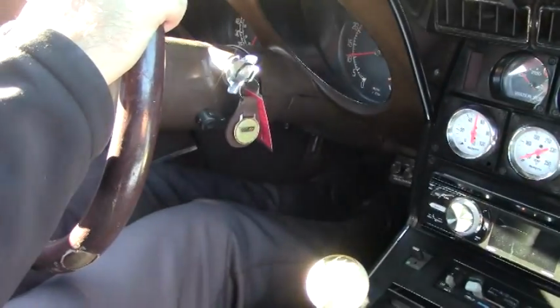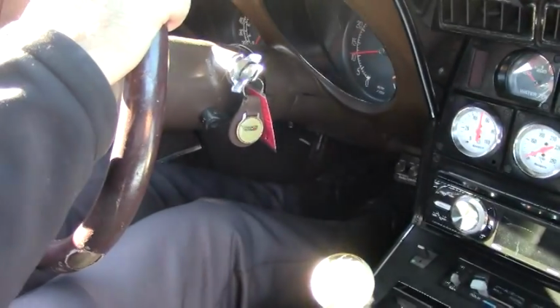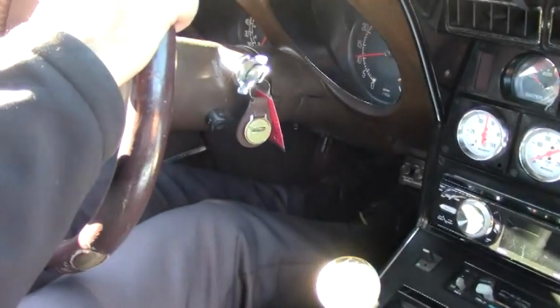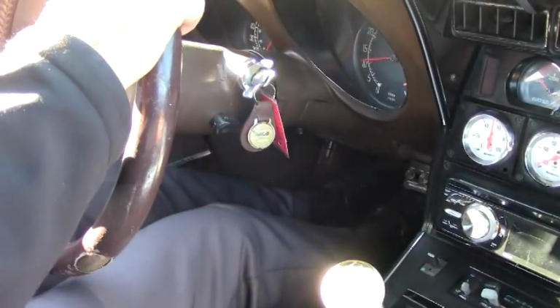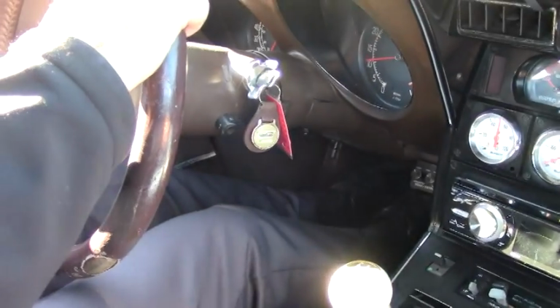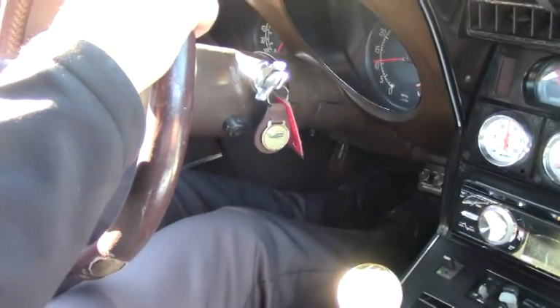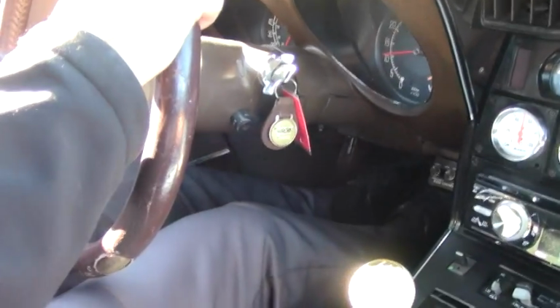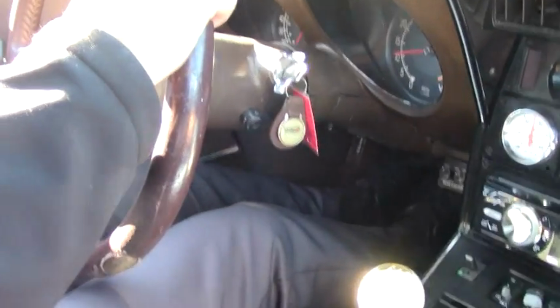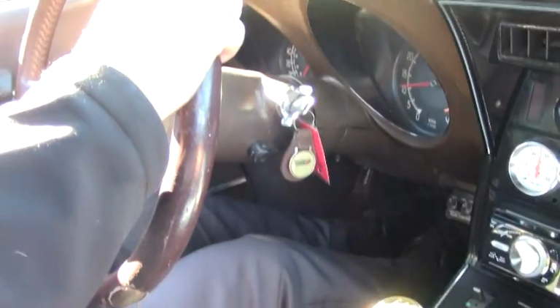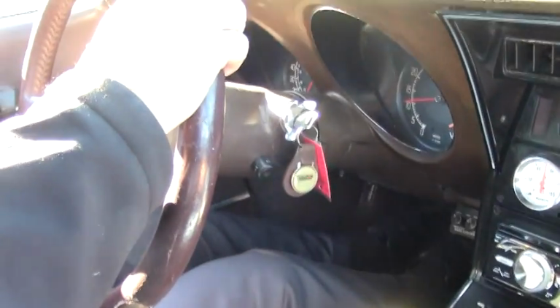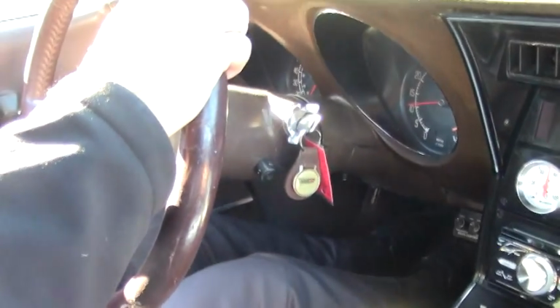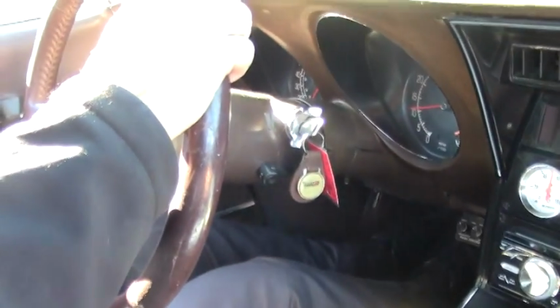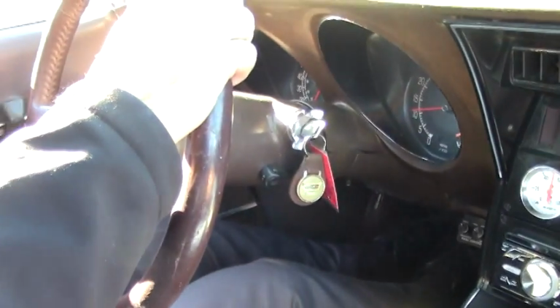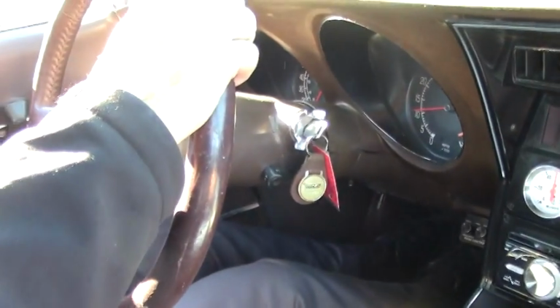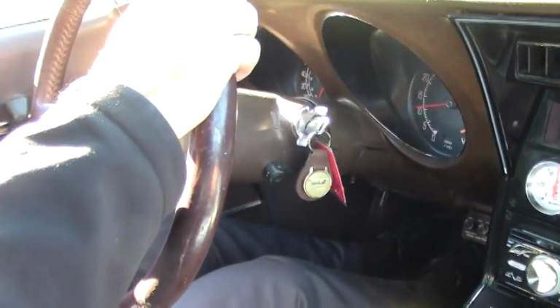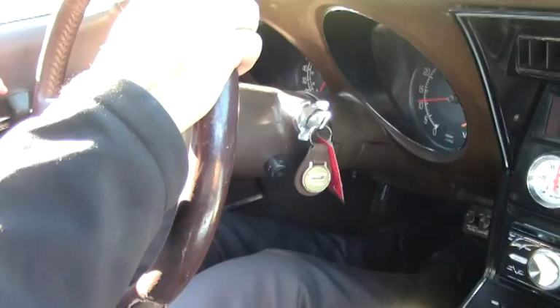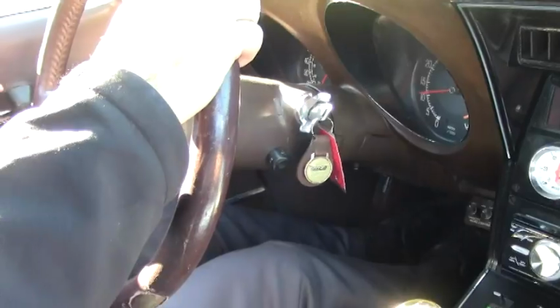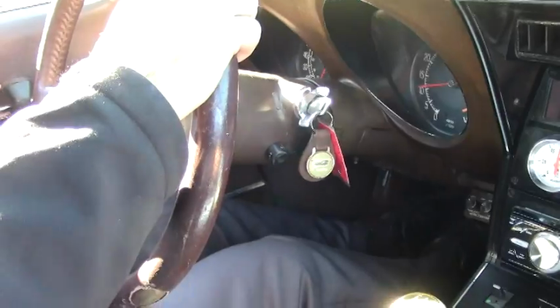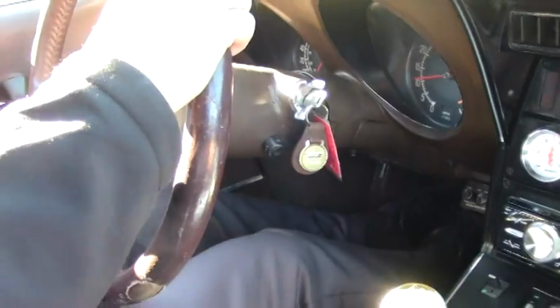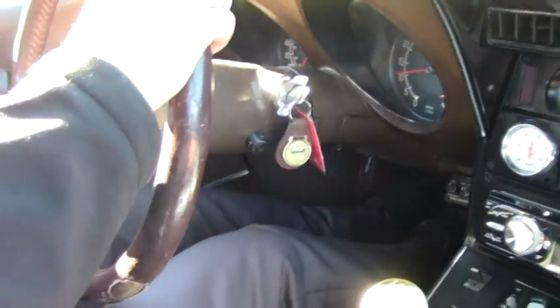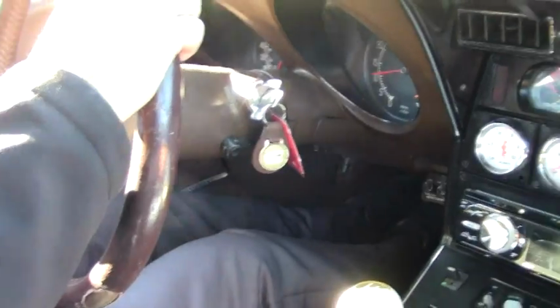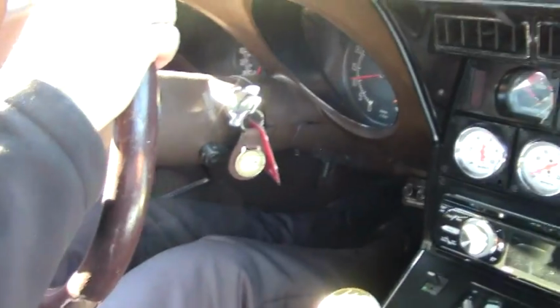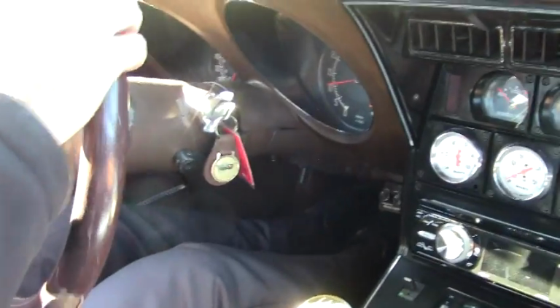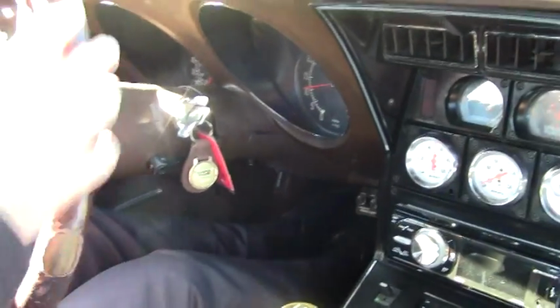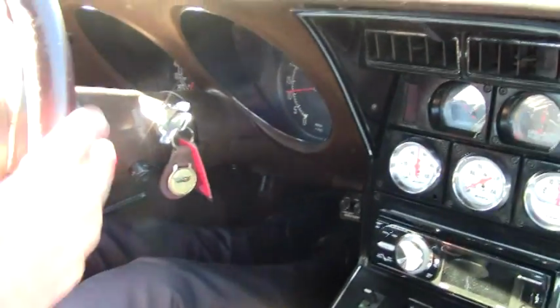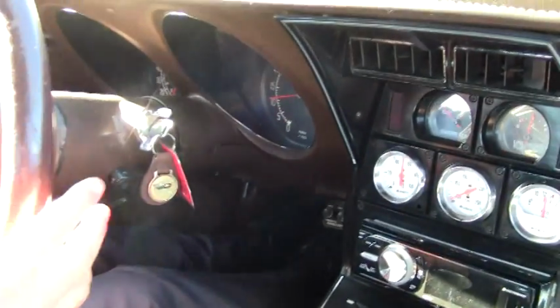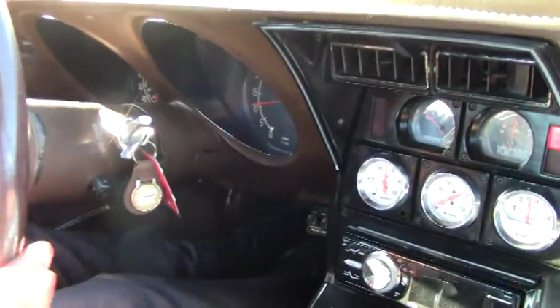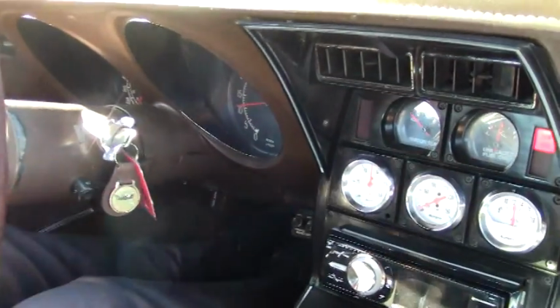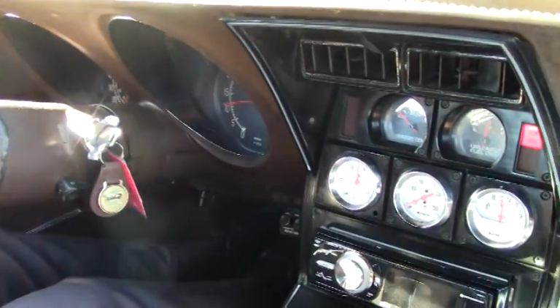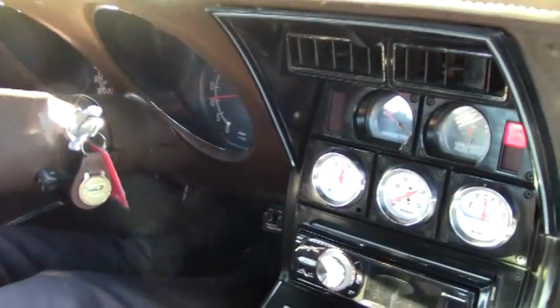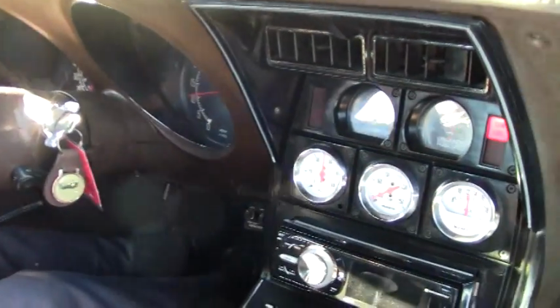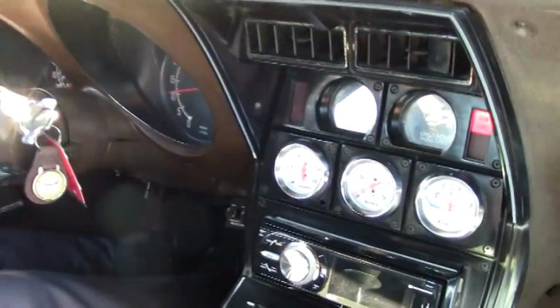As you can hear, she's got an exhaust system to her. The caps are not on it.